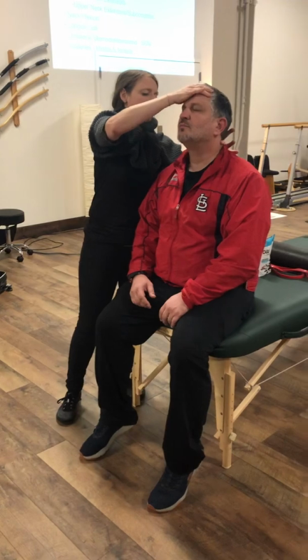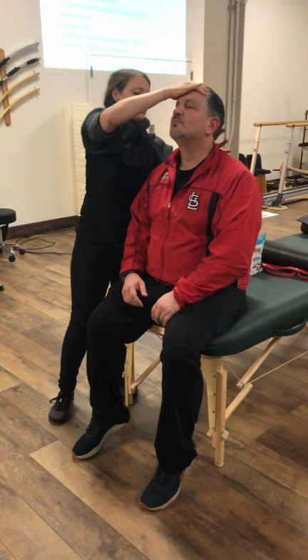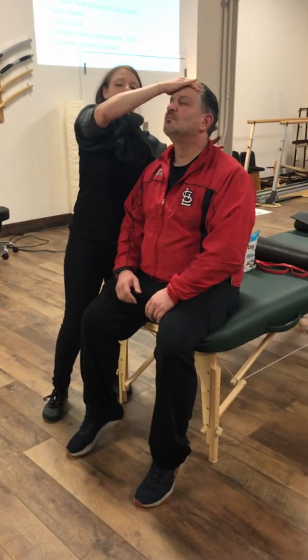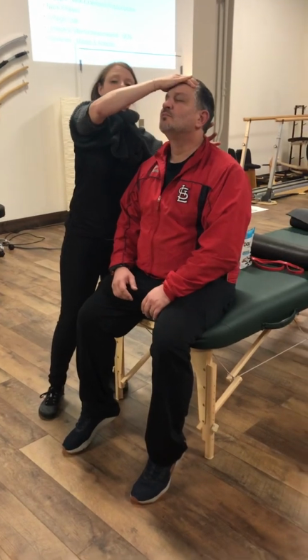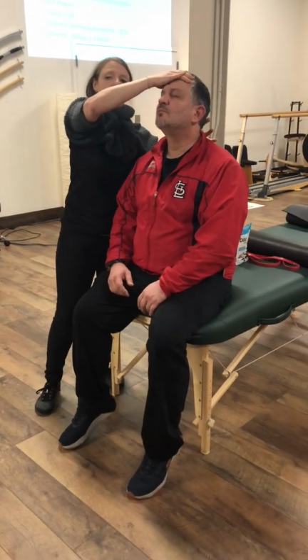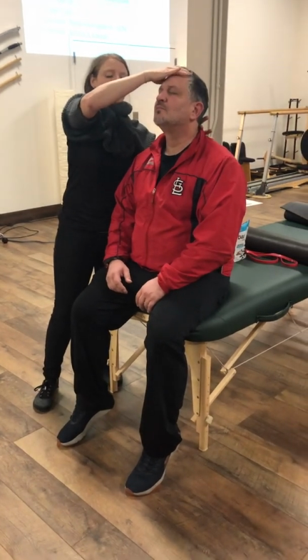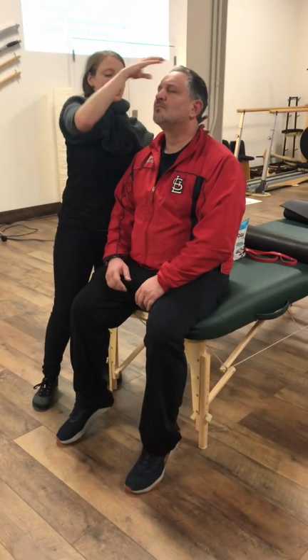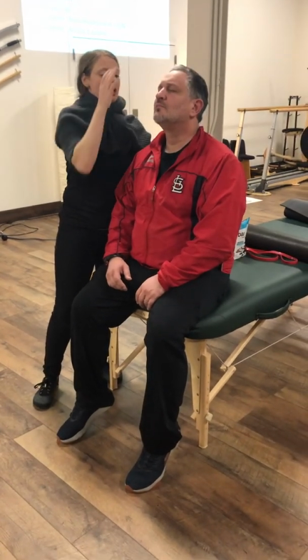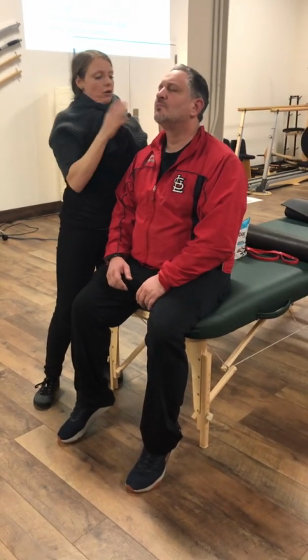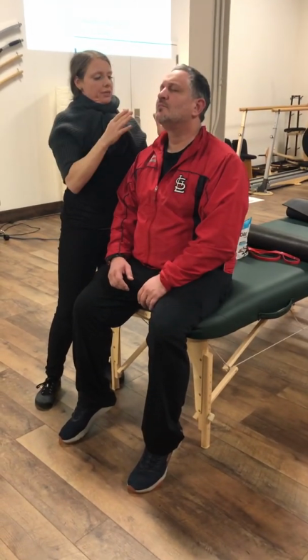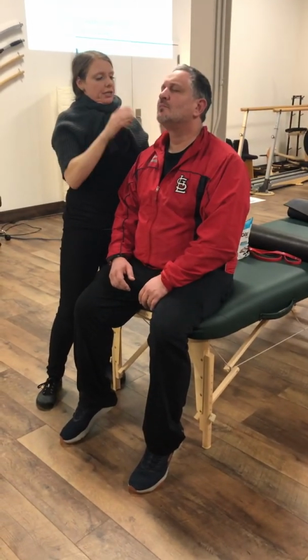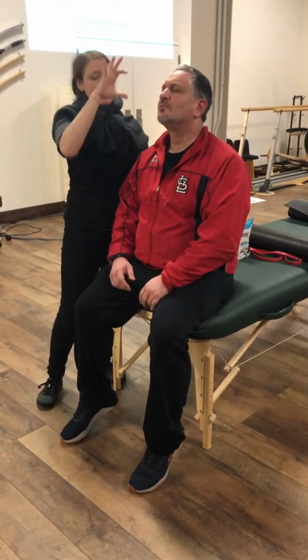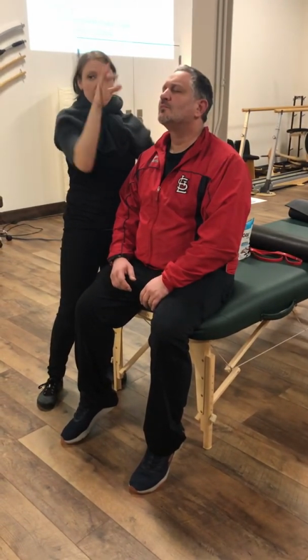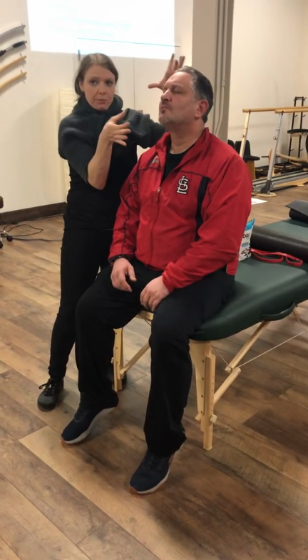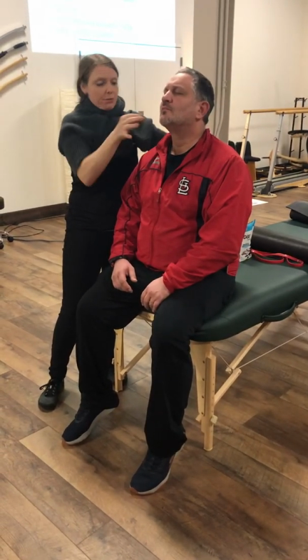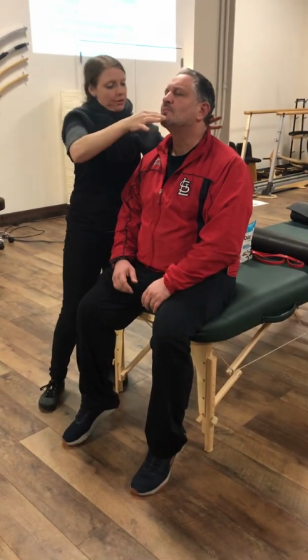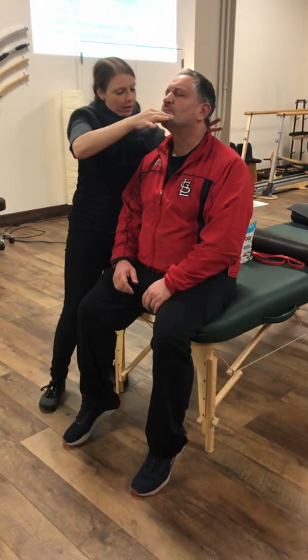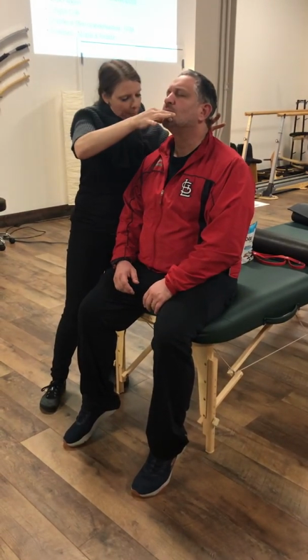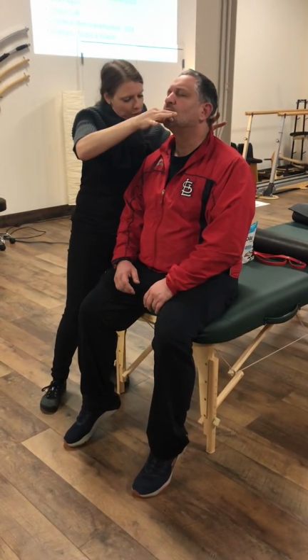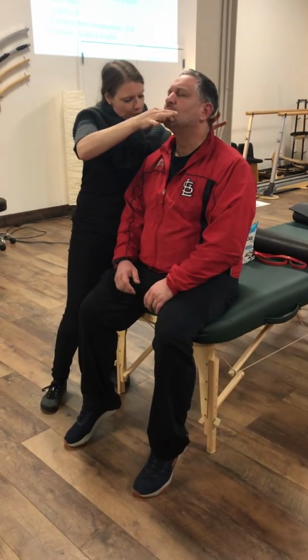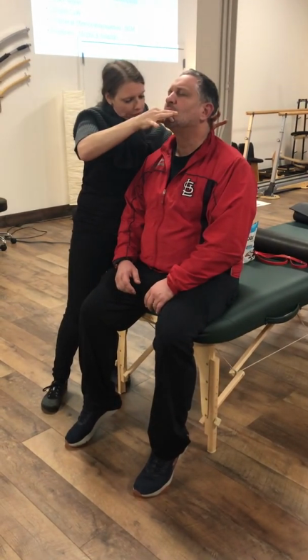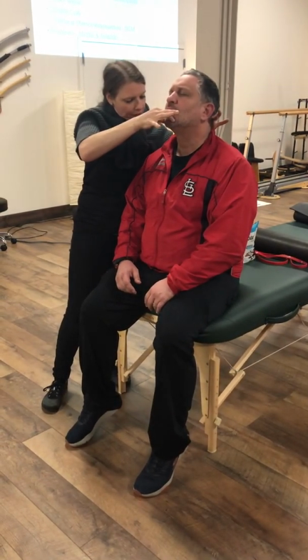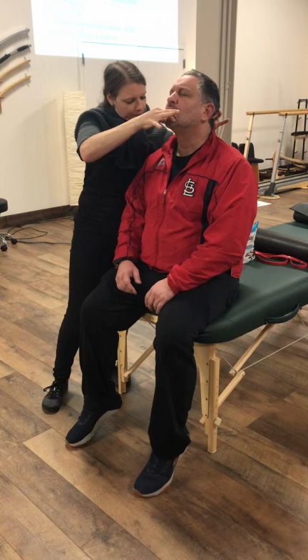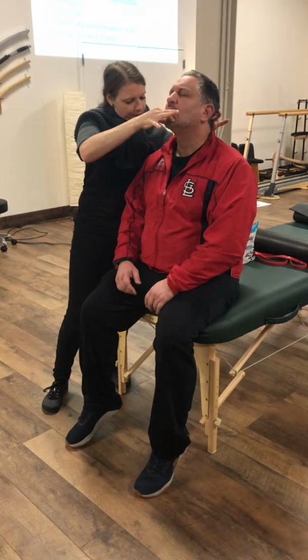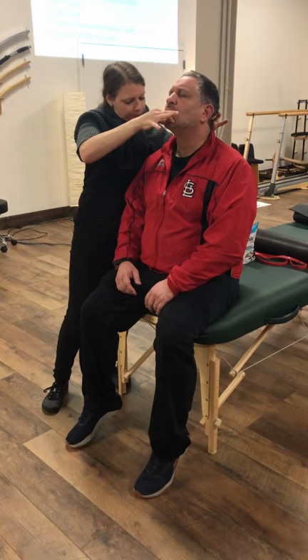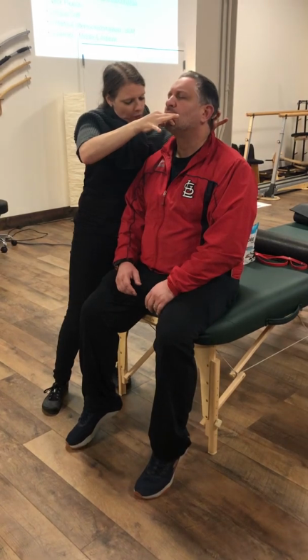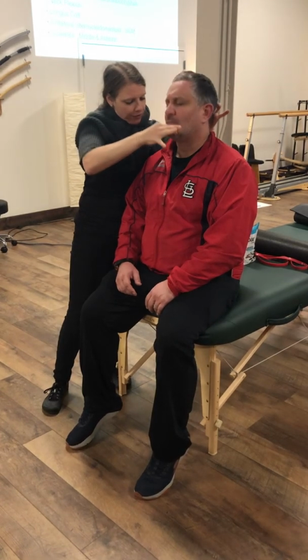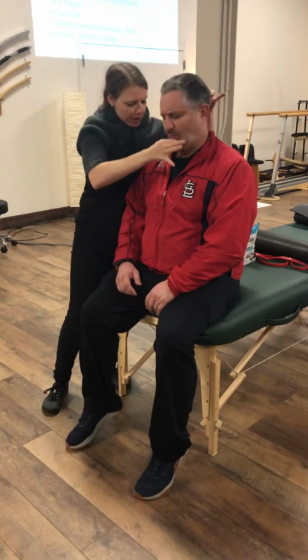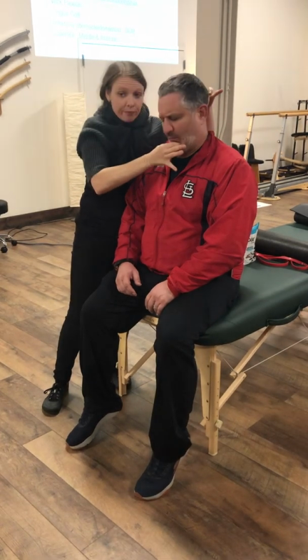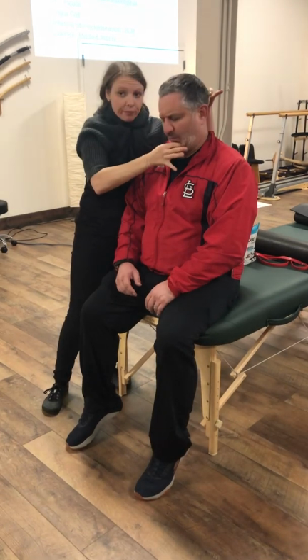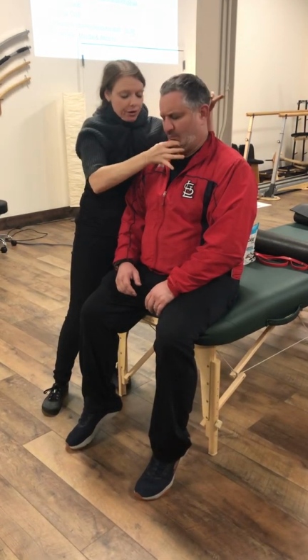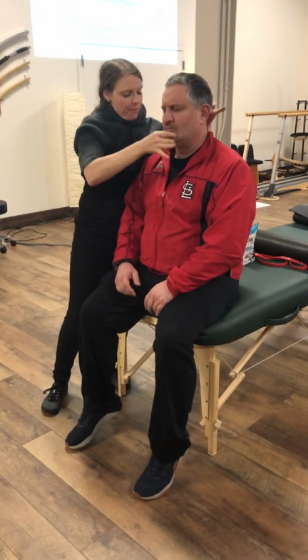C1/C2 is capital extension. Kirby is going to stay here and I'm going to push him out of it by pushing him into flexion. There you go — that's a fail.